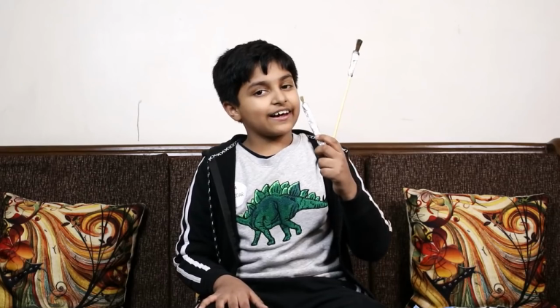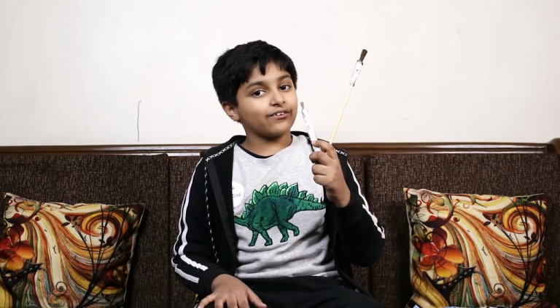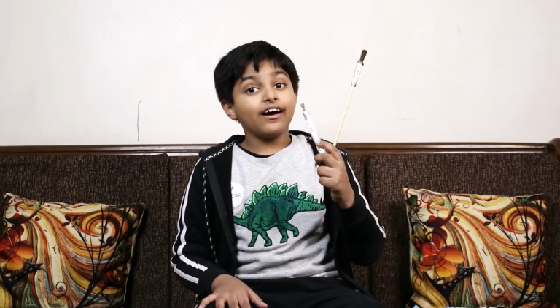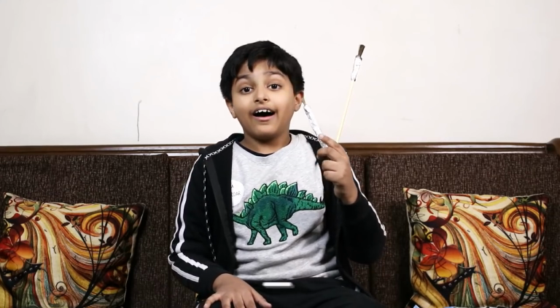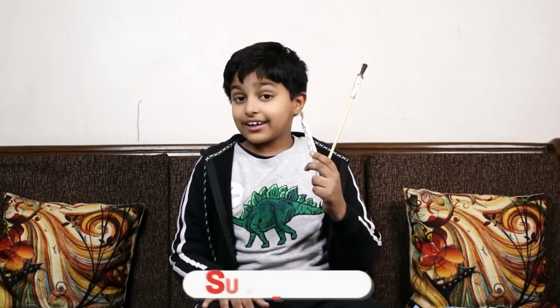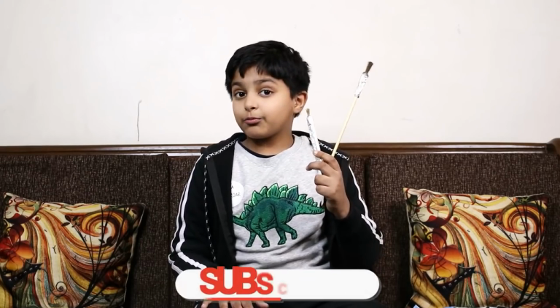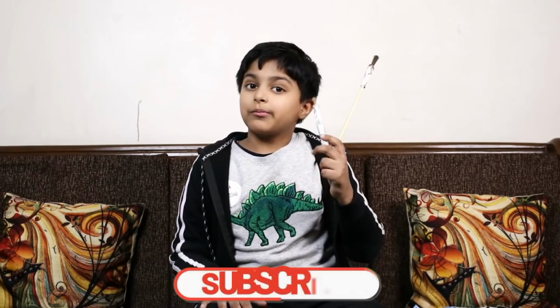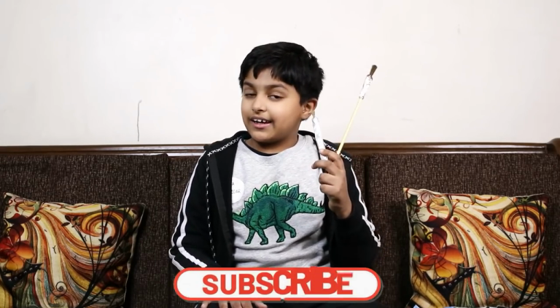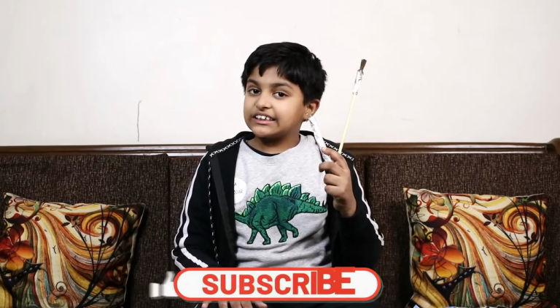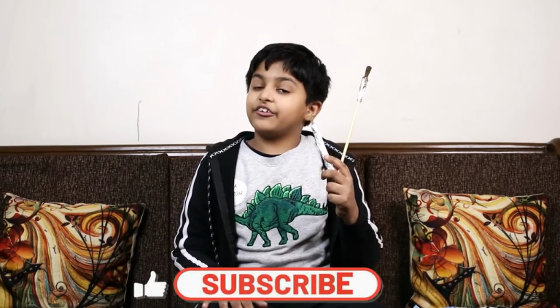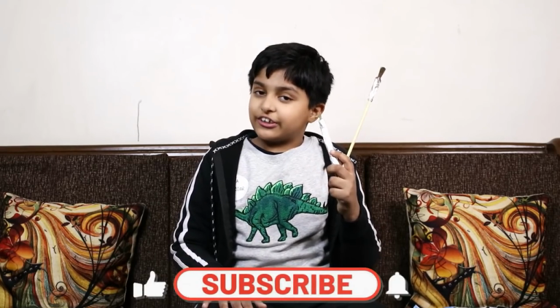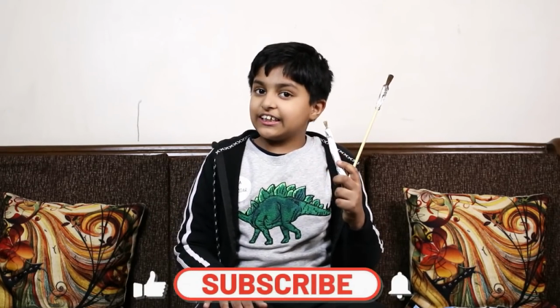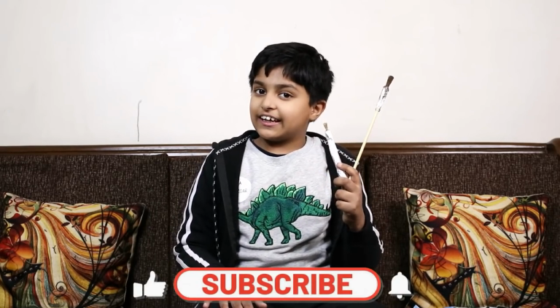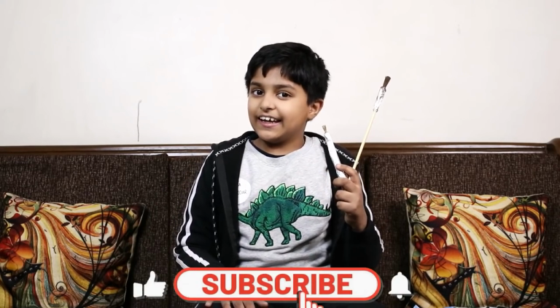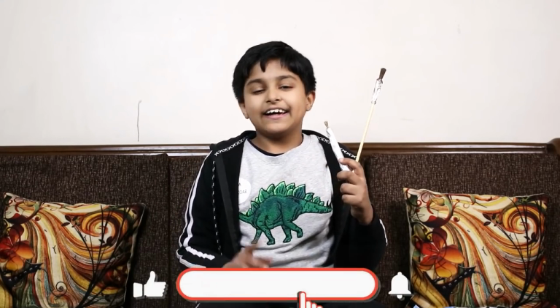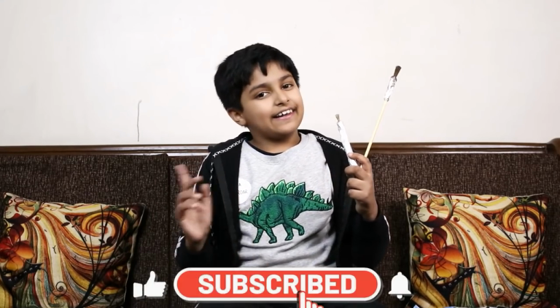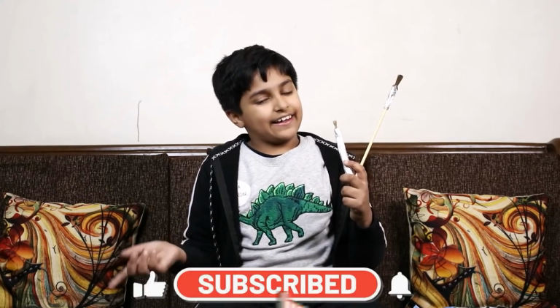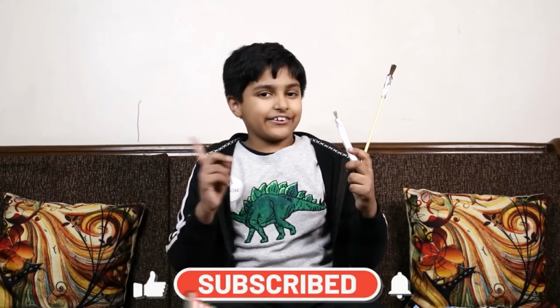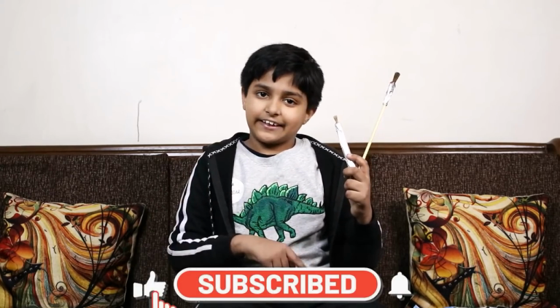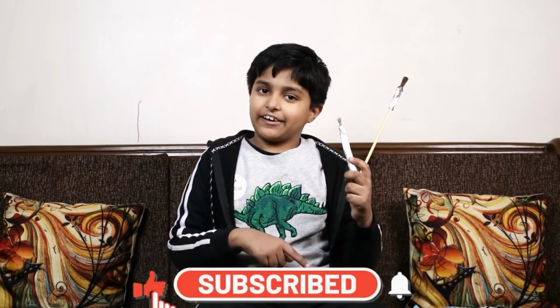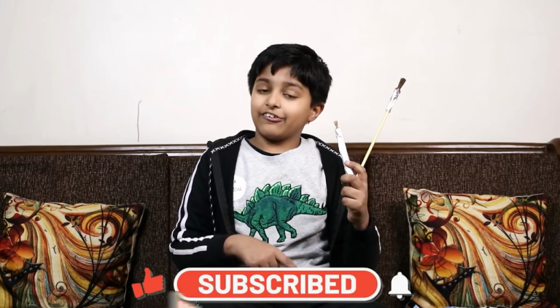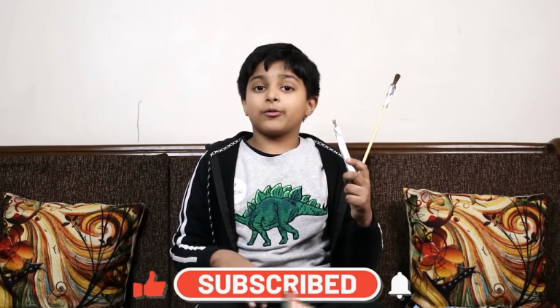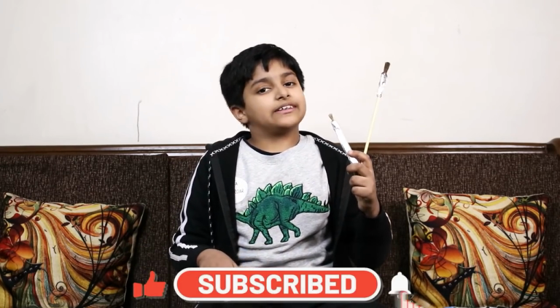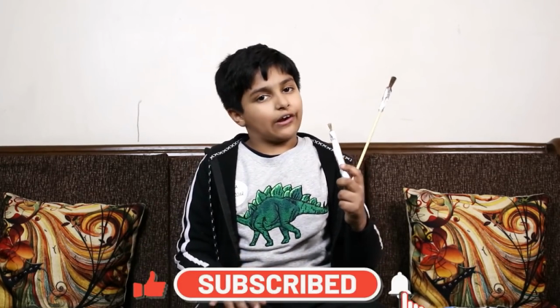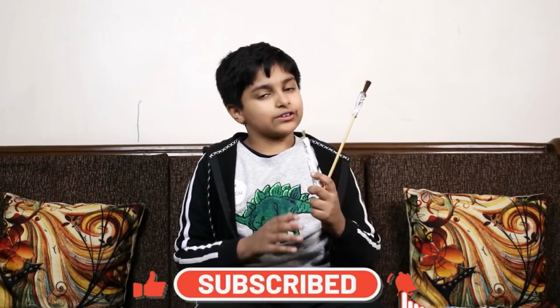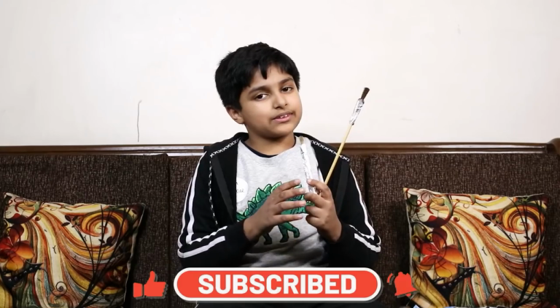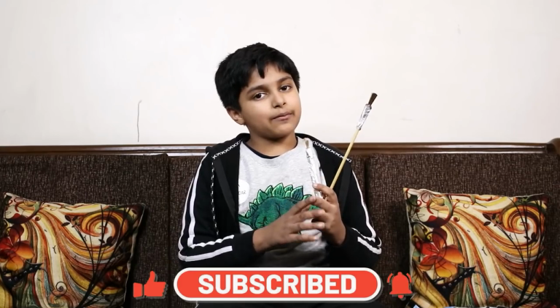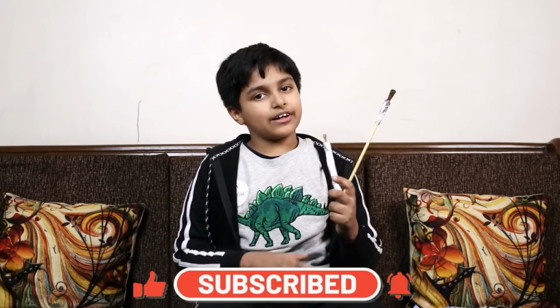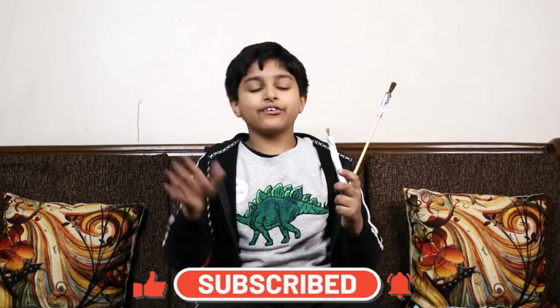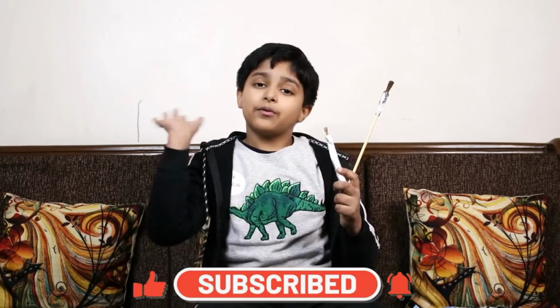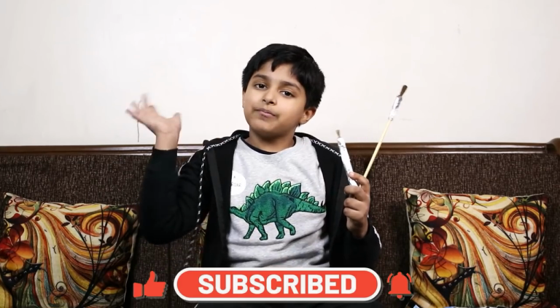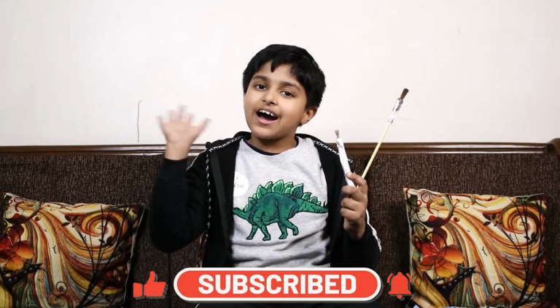If you liked this video, like, share, and subscribe to my channel. Bye!